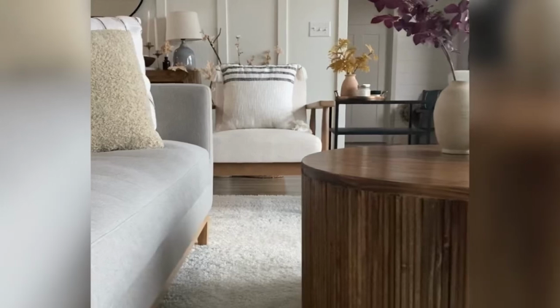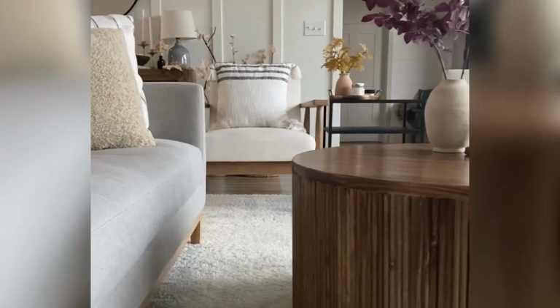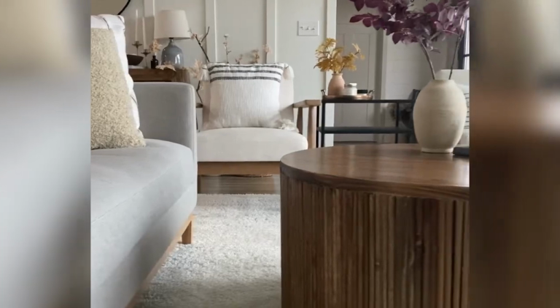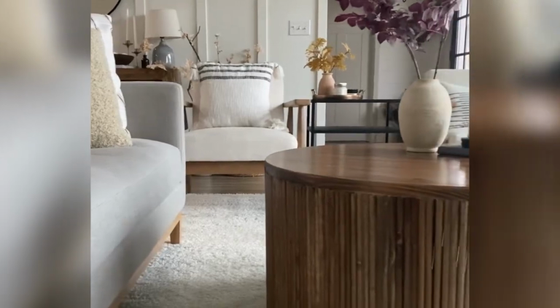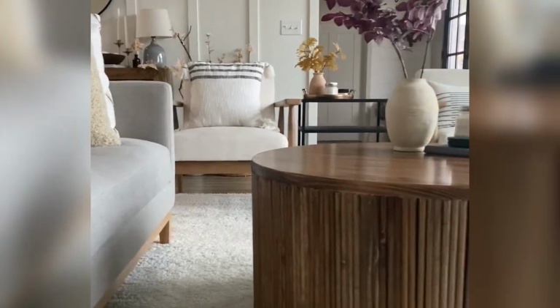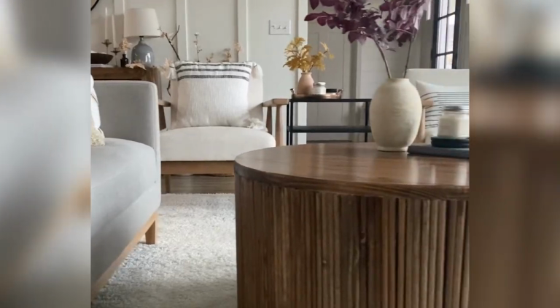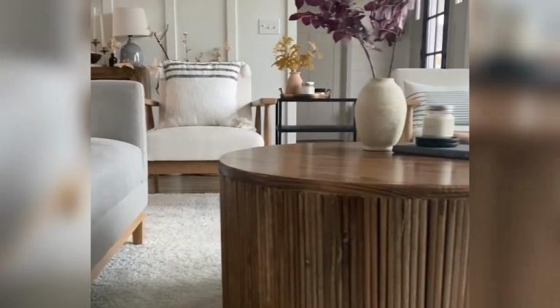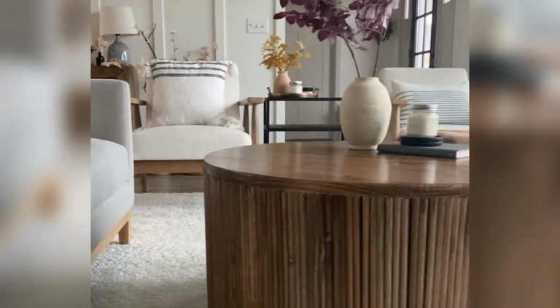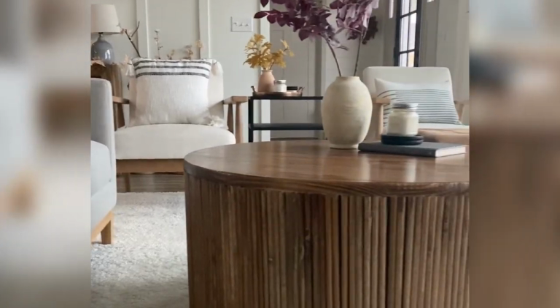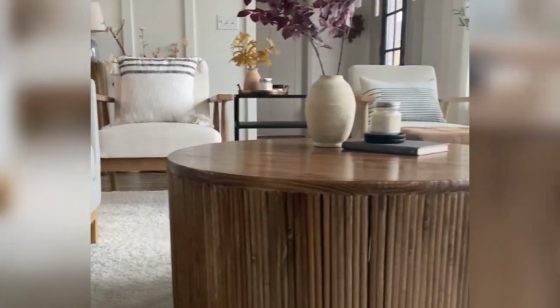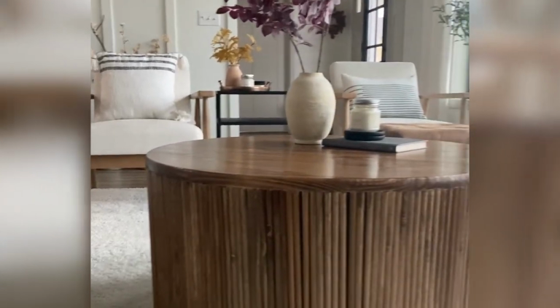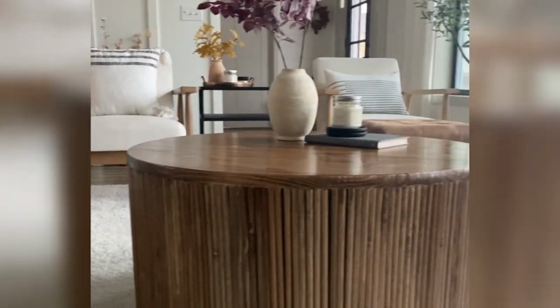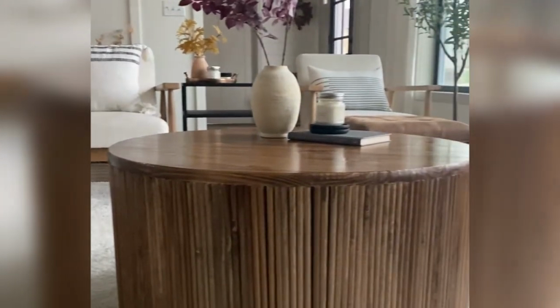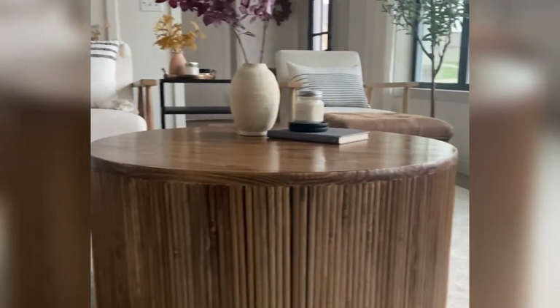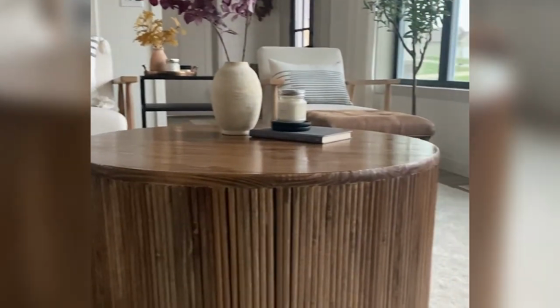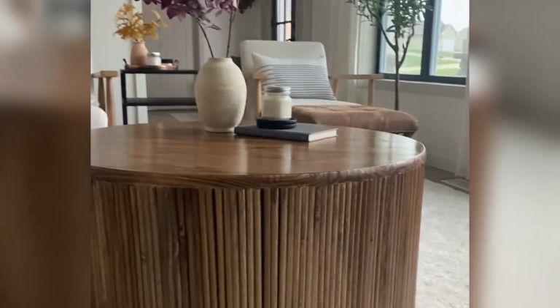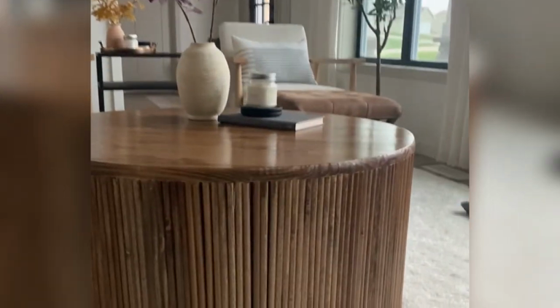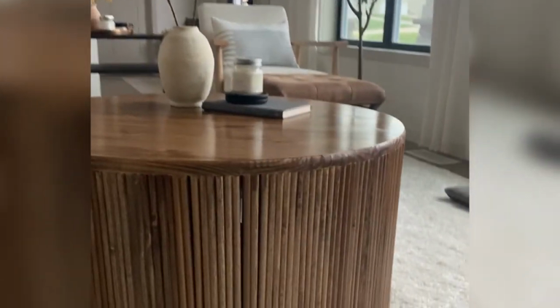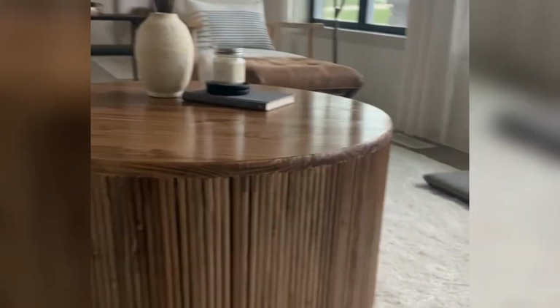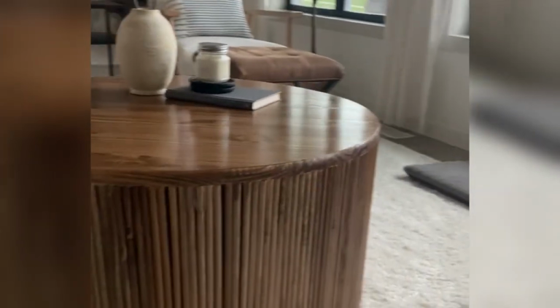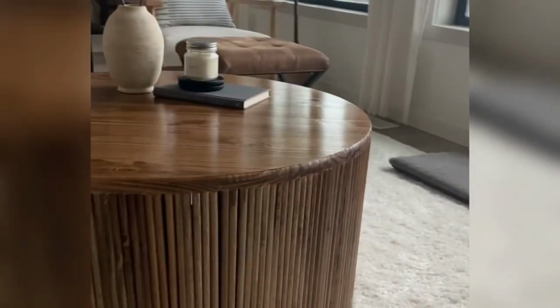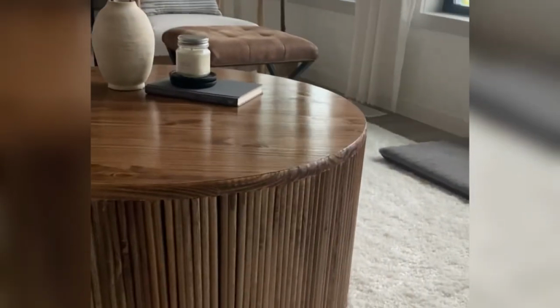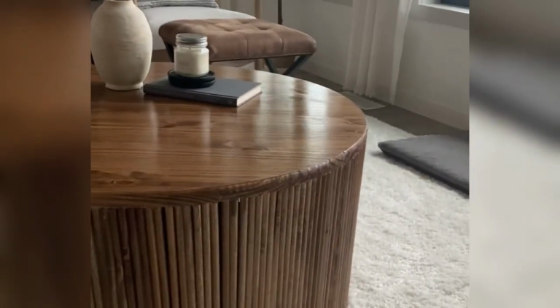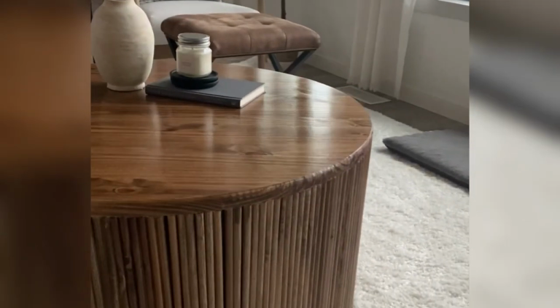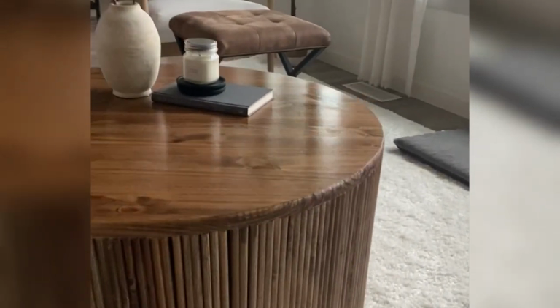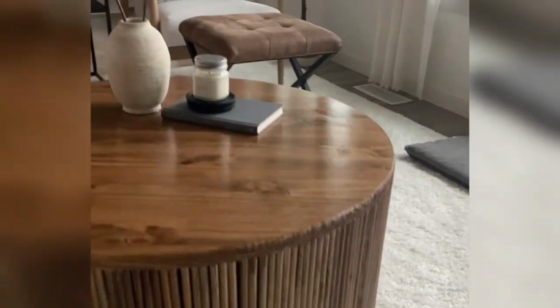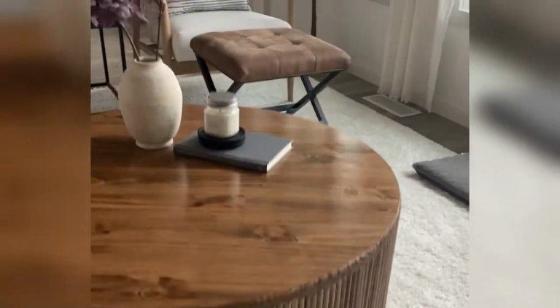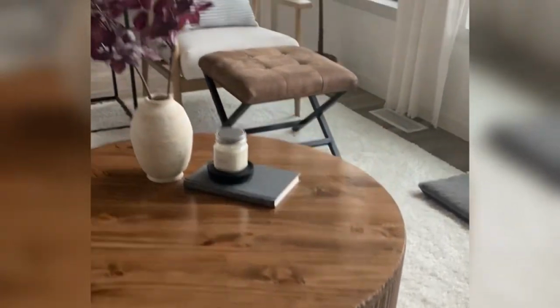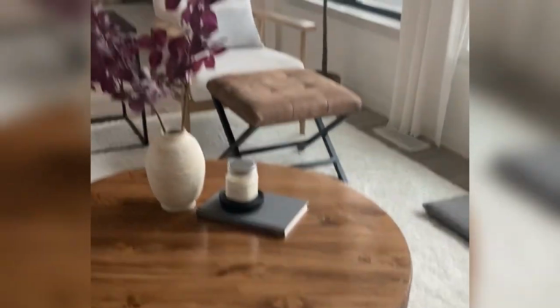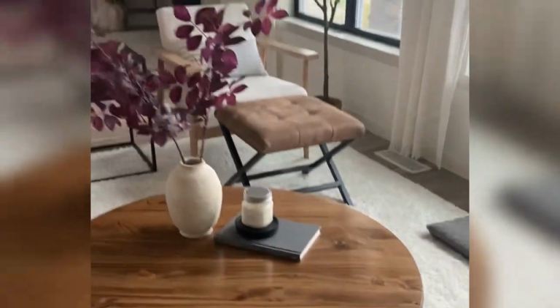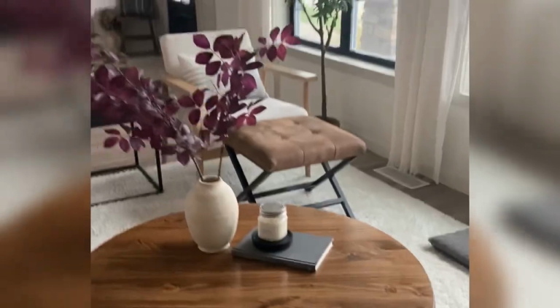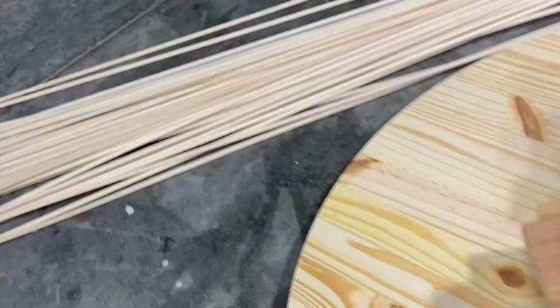Hey everyone, welcome to Hill House Diaries. Today I'm going to talk you through how I created this beautiful fluted coffee table.